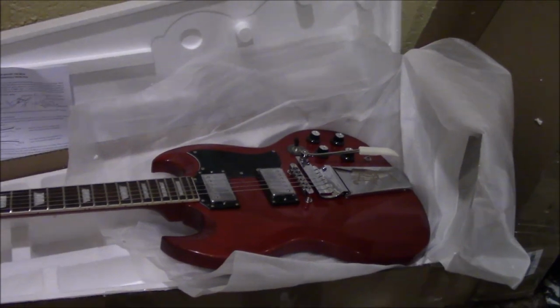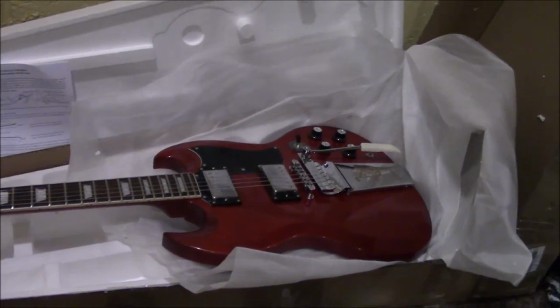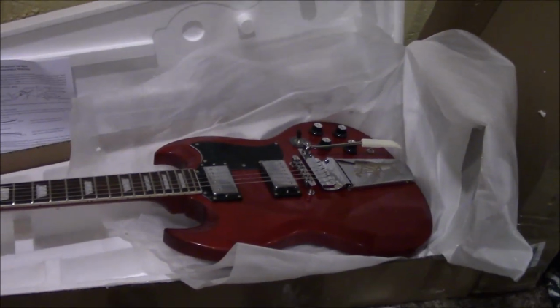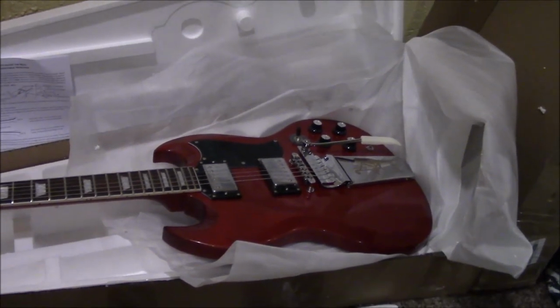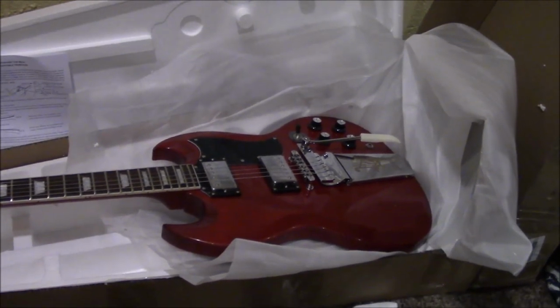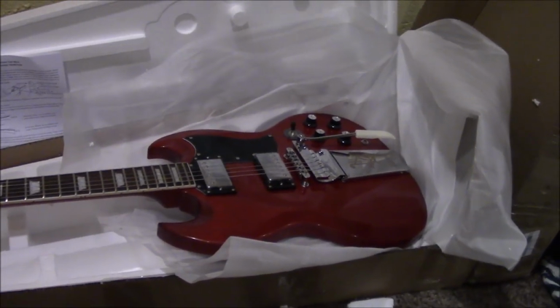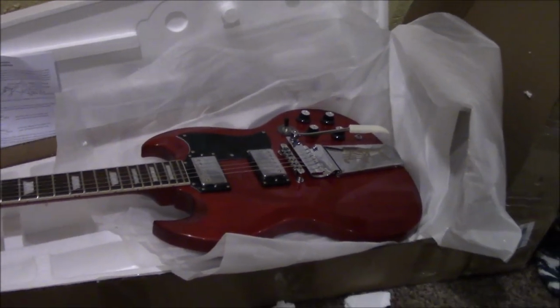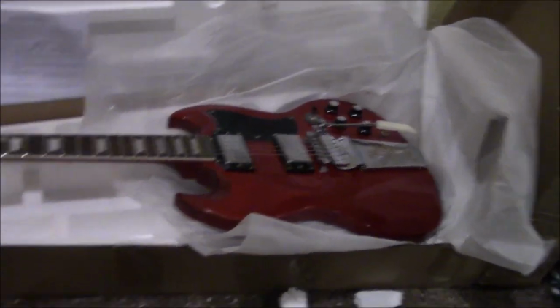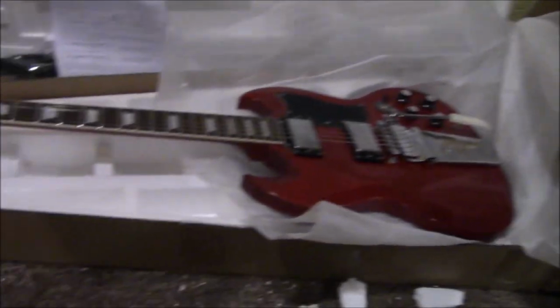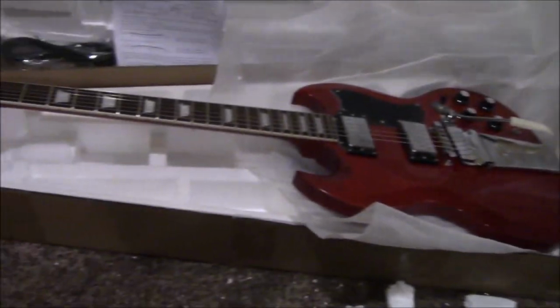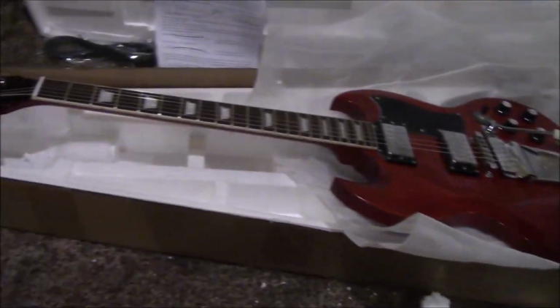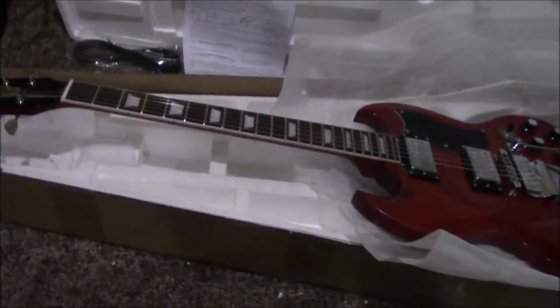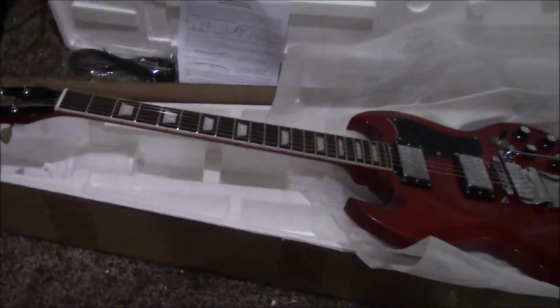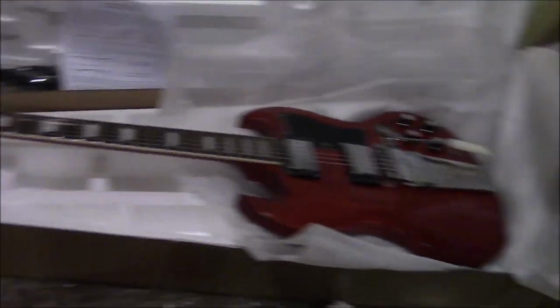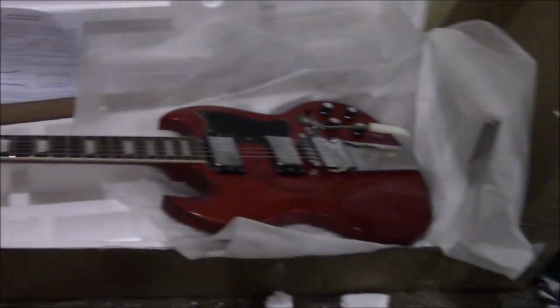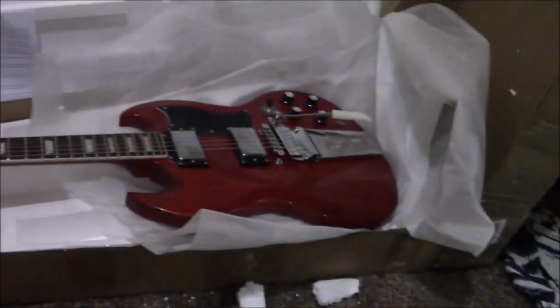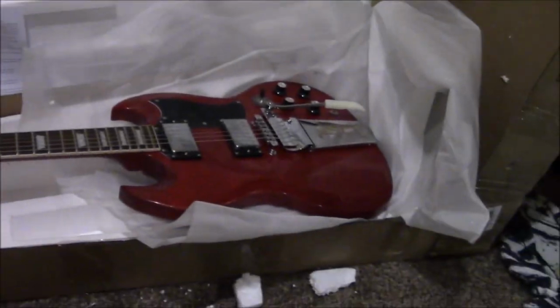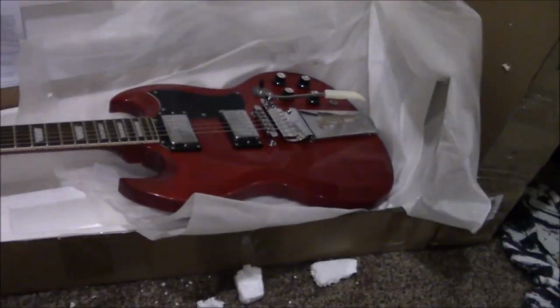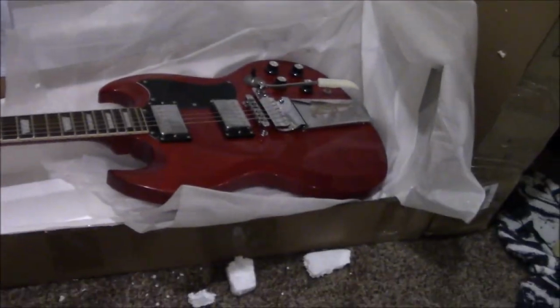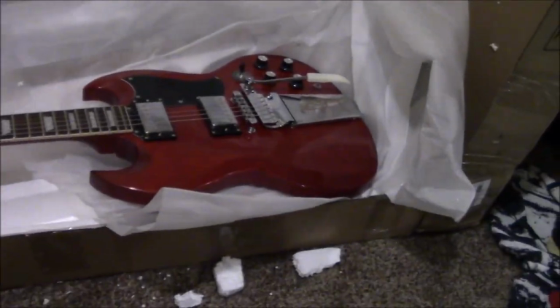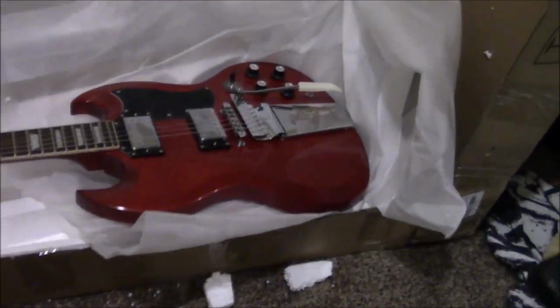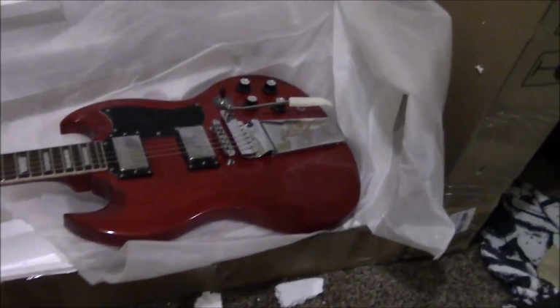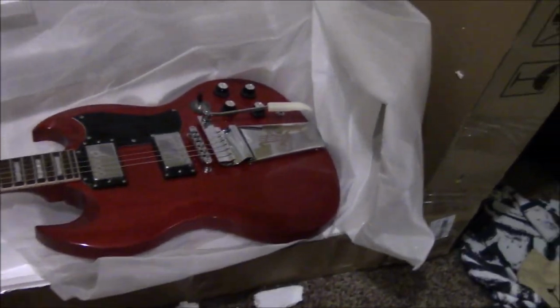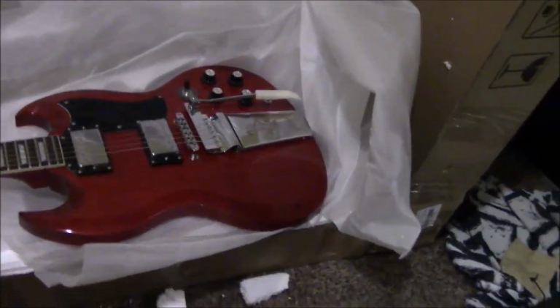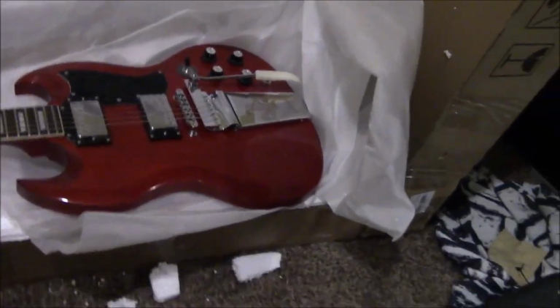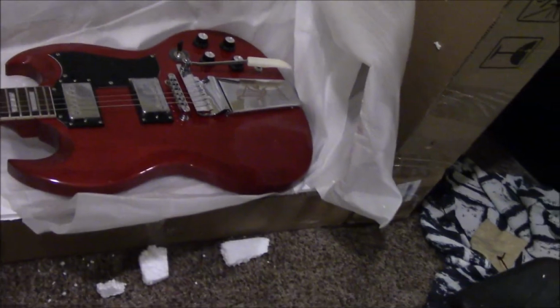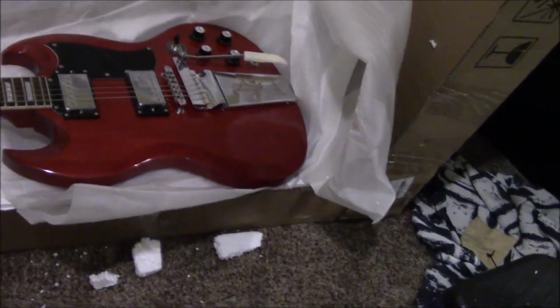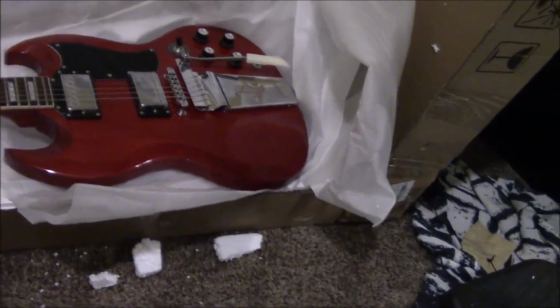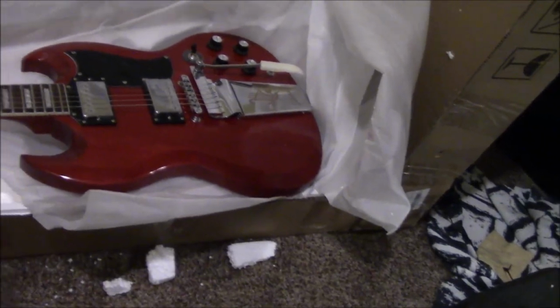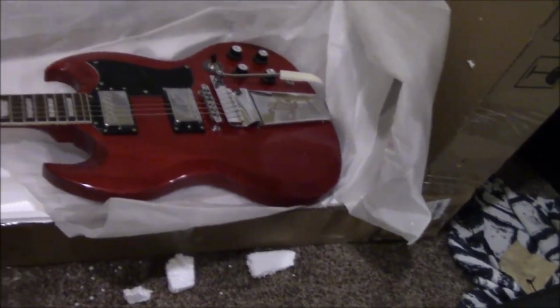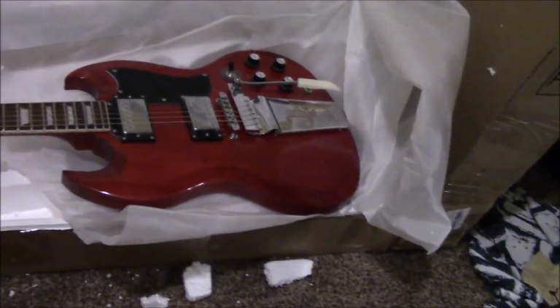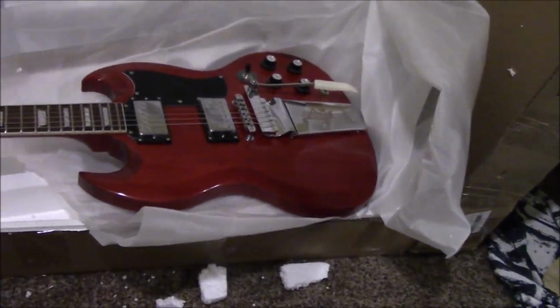Check this out. It's an interesting new axe, gonna have some fun with.